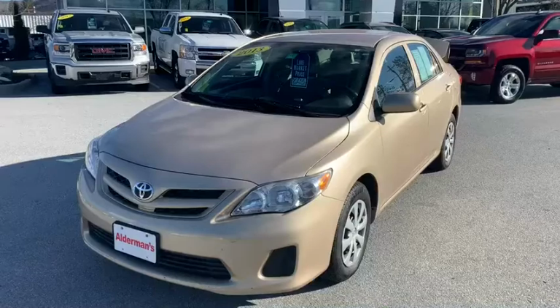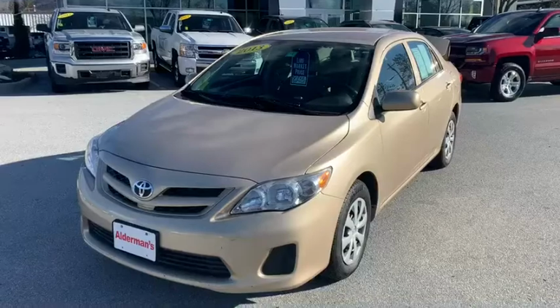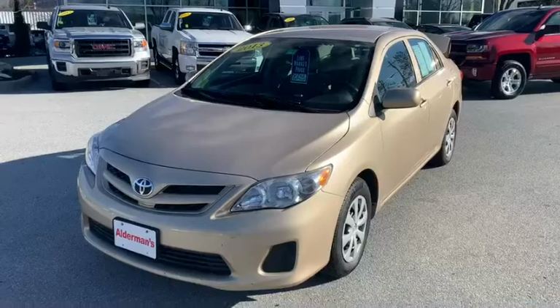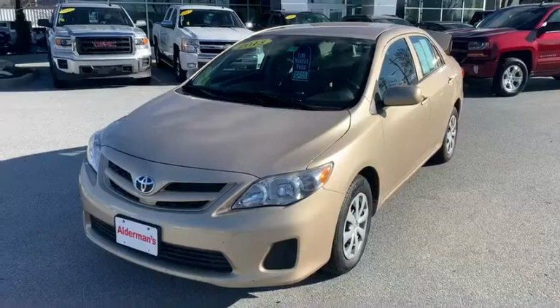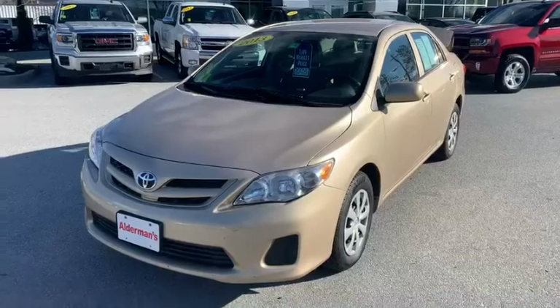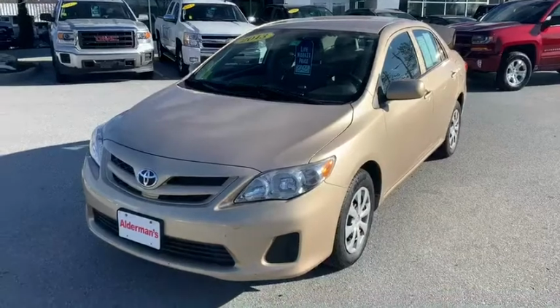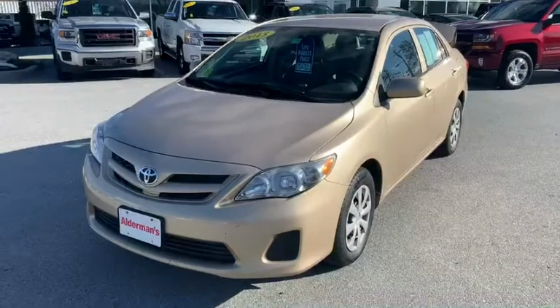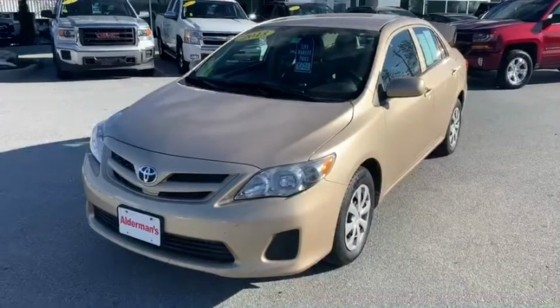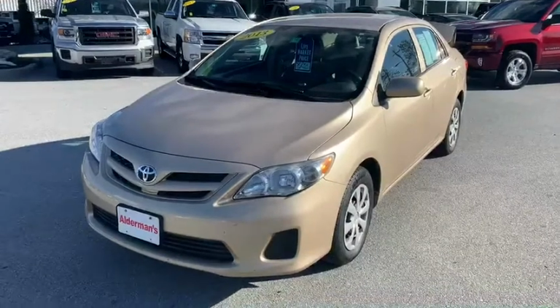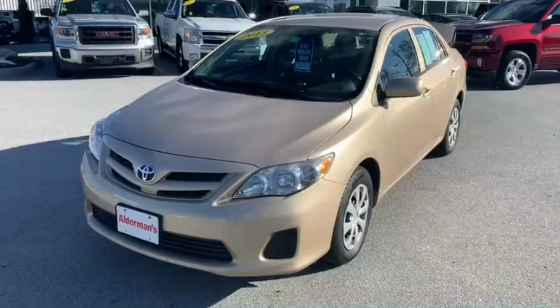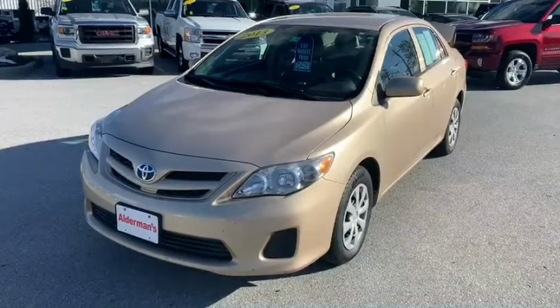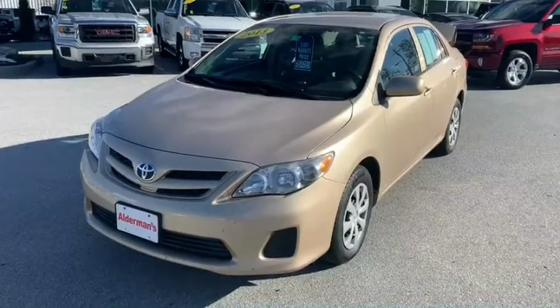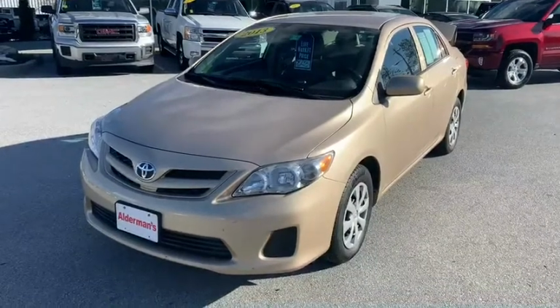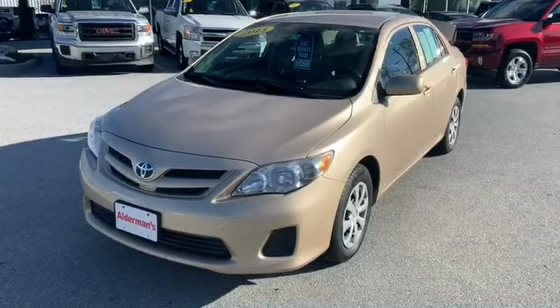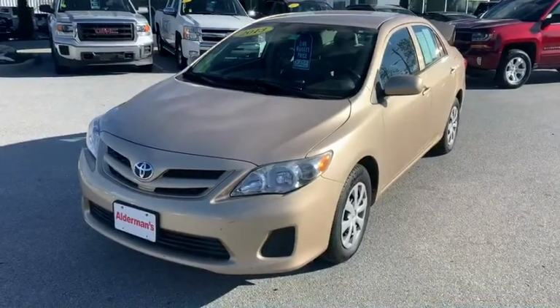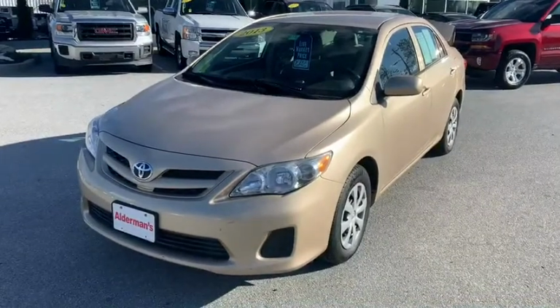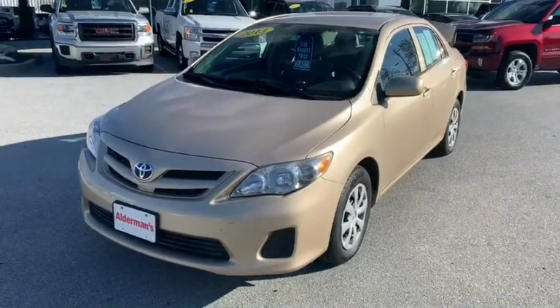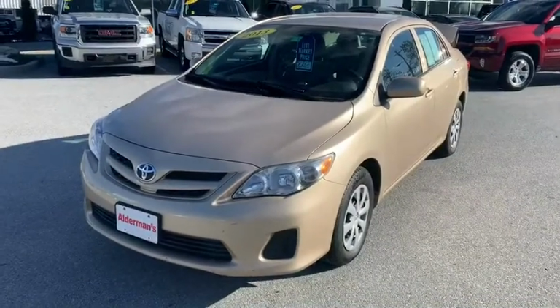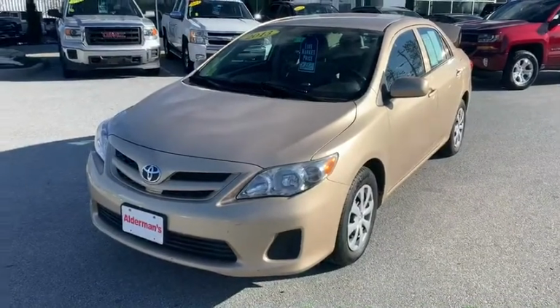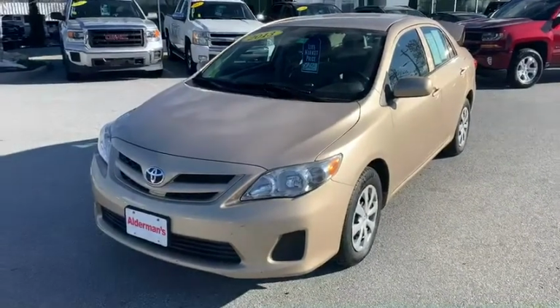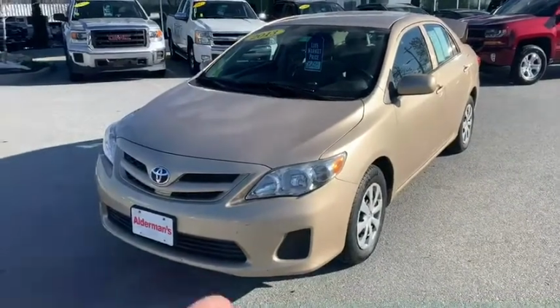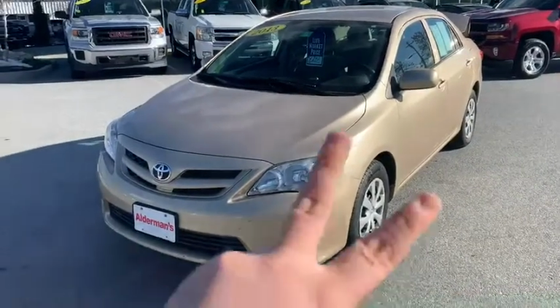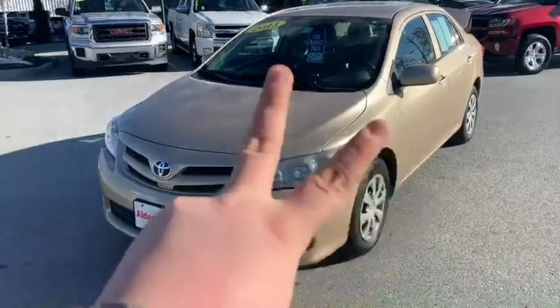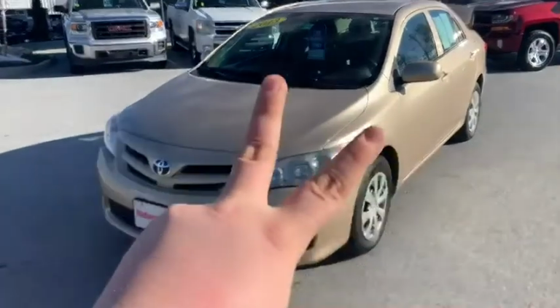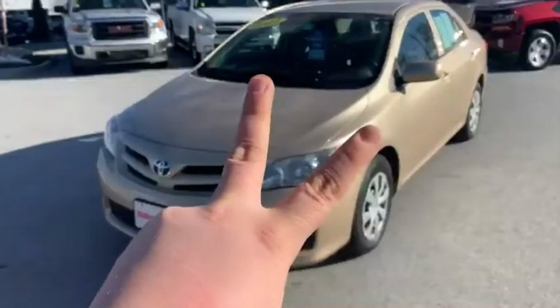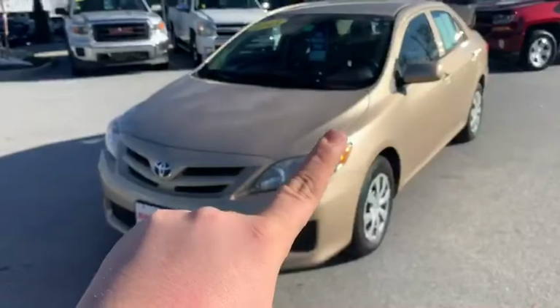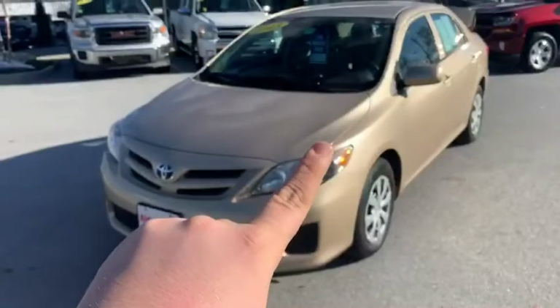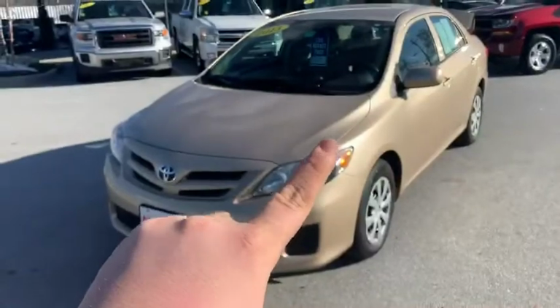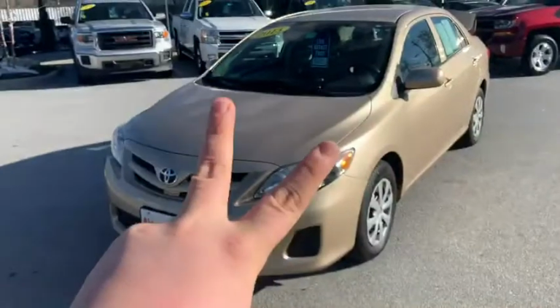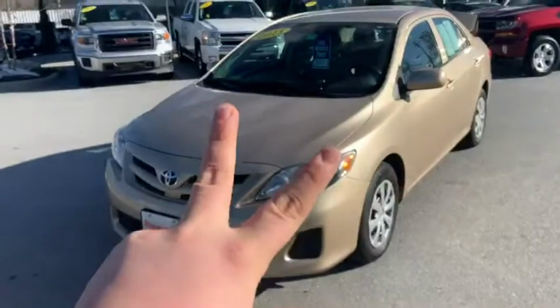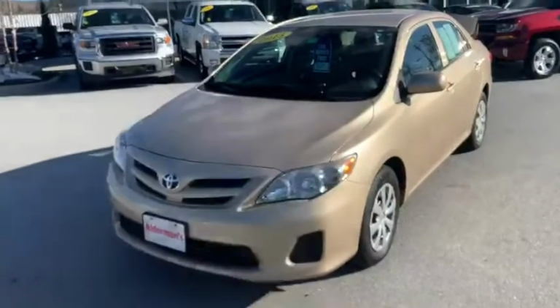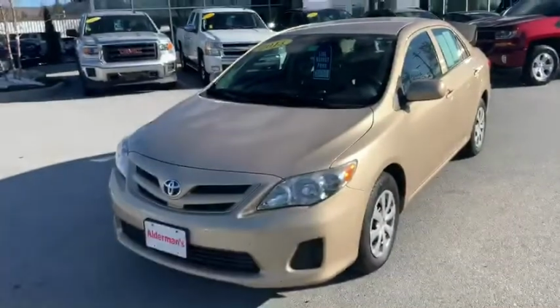Good morning, Jason. Brian here at Alderman Chevrolet, Buick, and GMC. We're famous for two things: awesome deals and fabulous service.